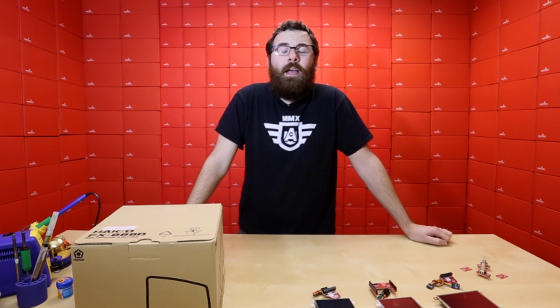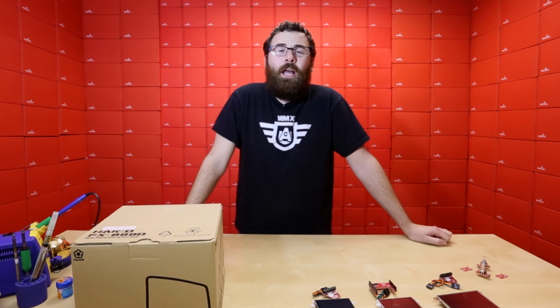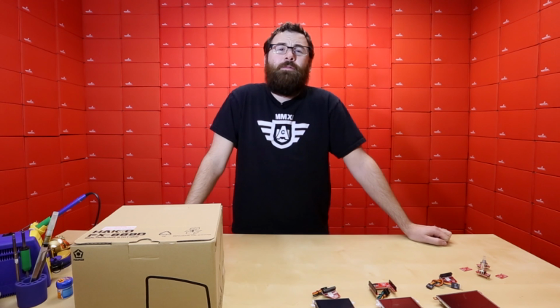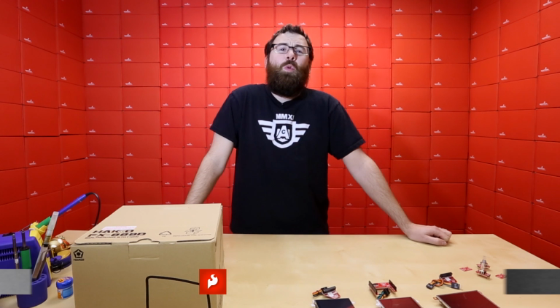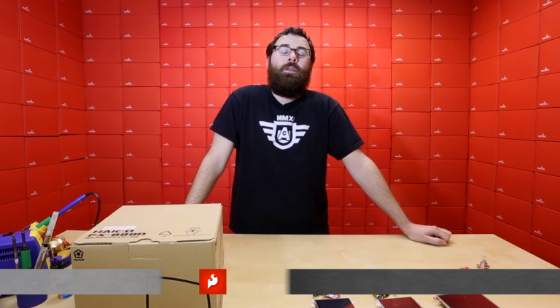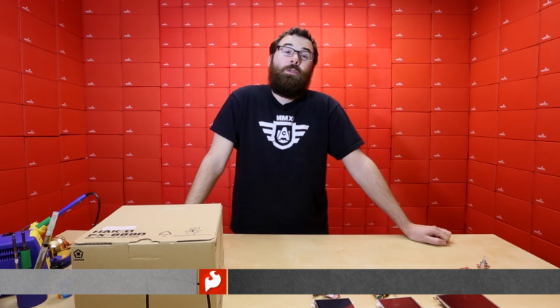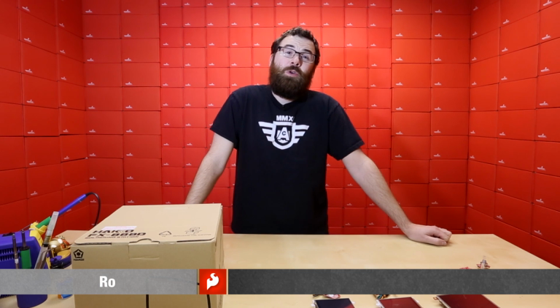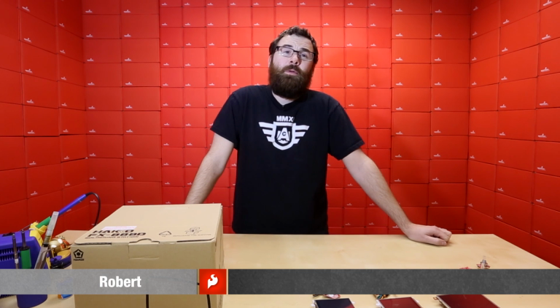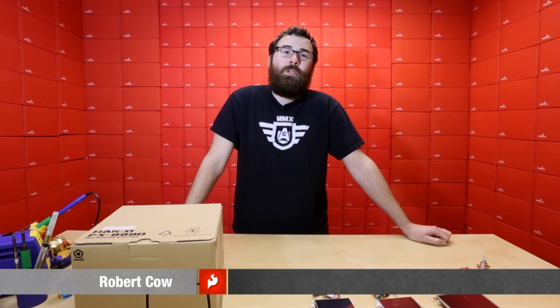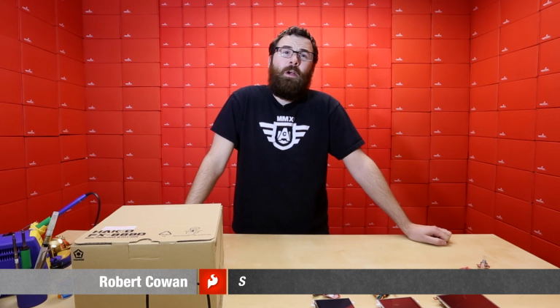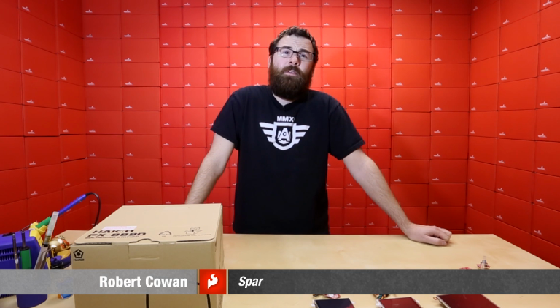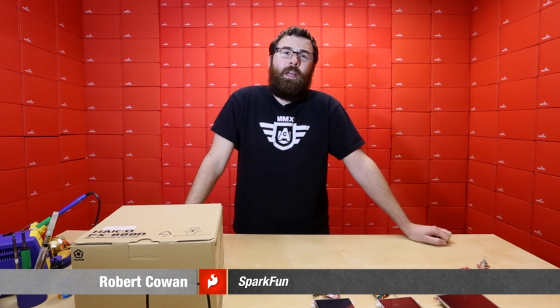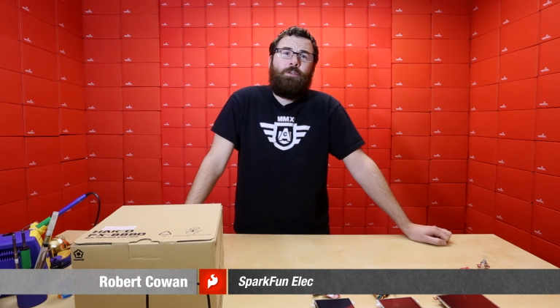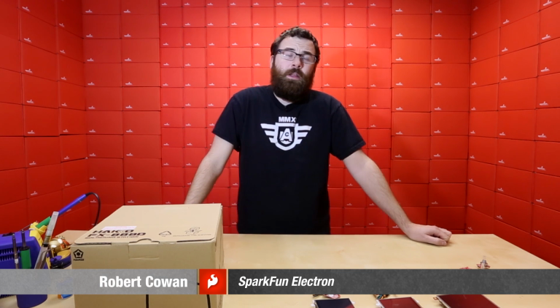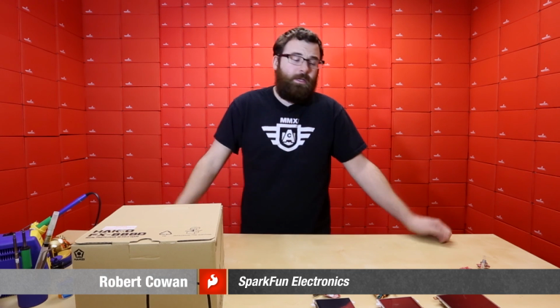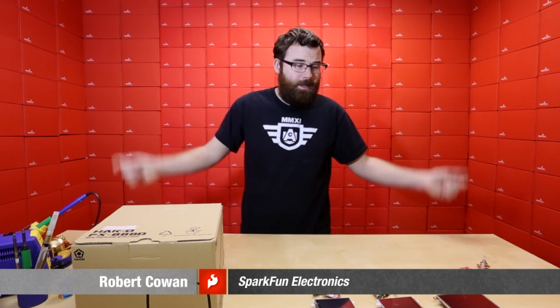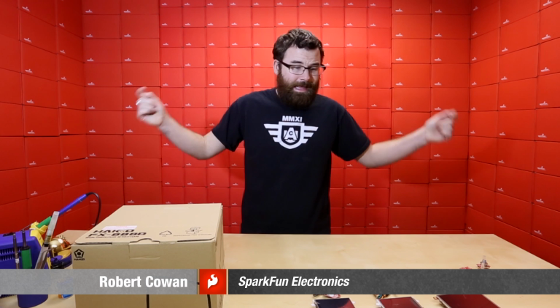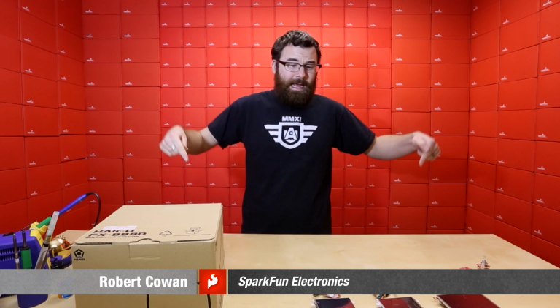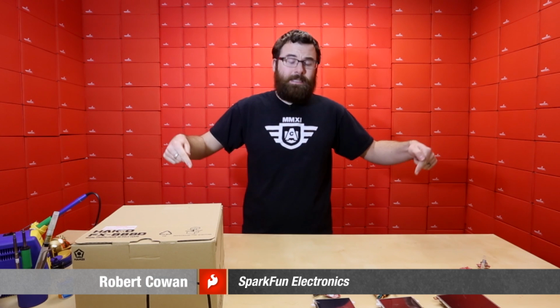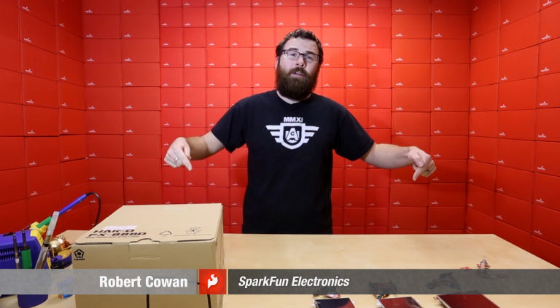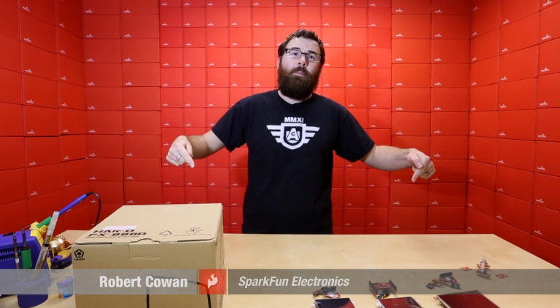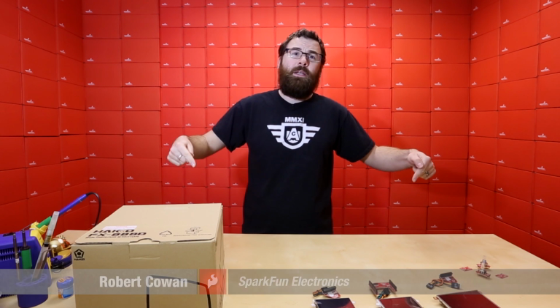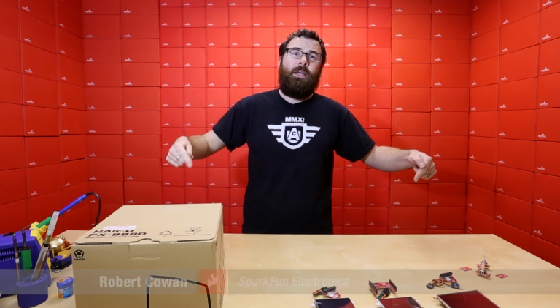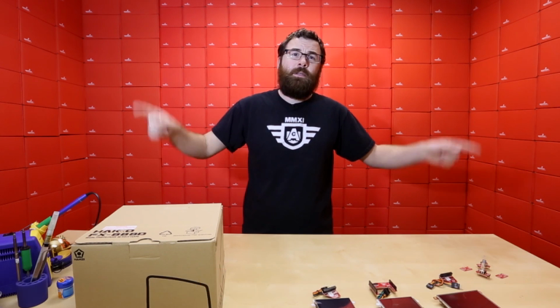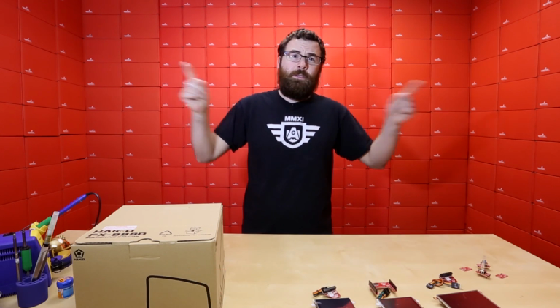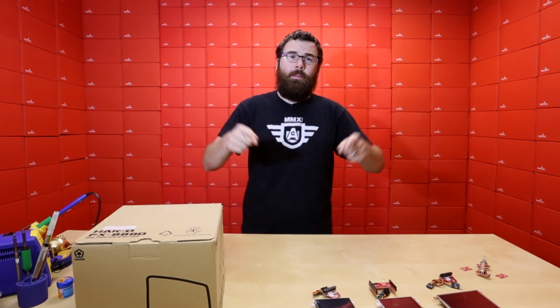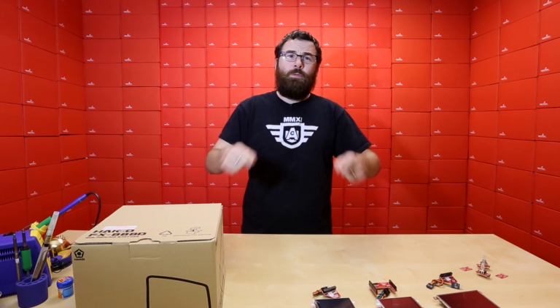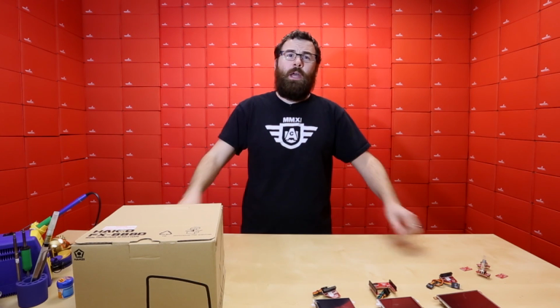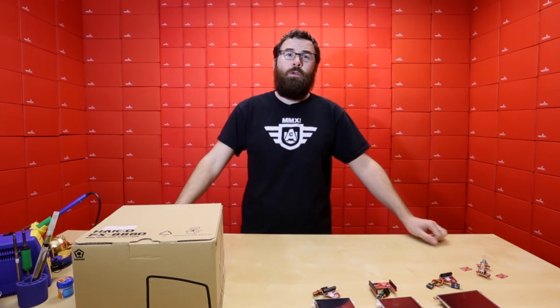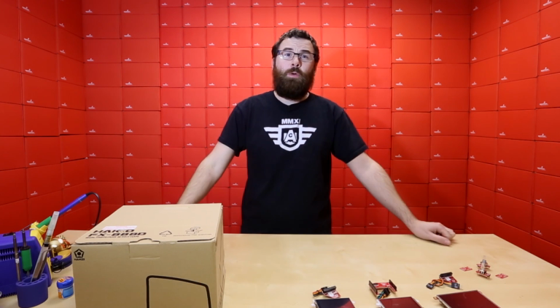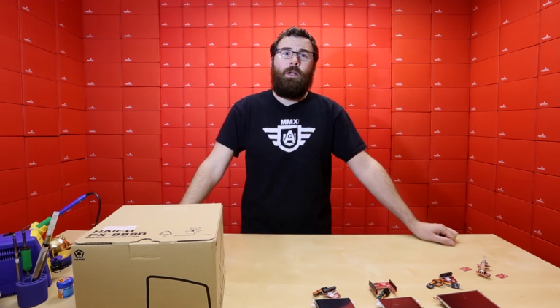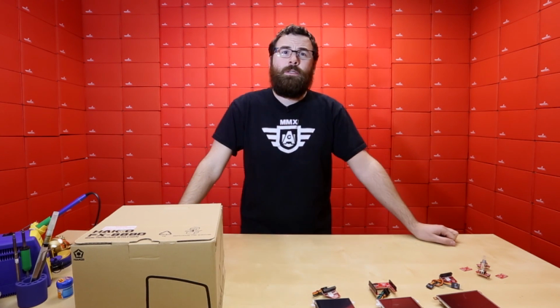Hello everyone. It's Robert with SparkFun Electronics, and I've got stuff on my desk, so that means we've got new products.